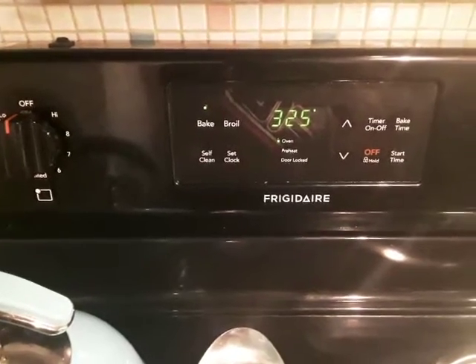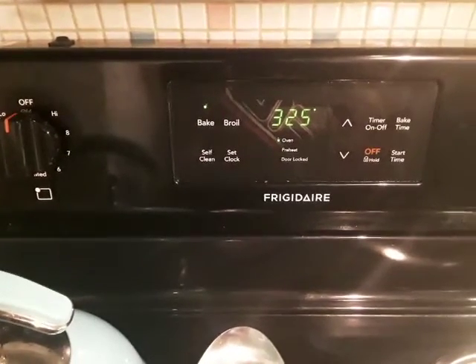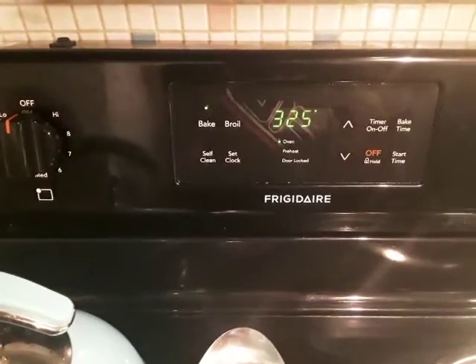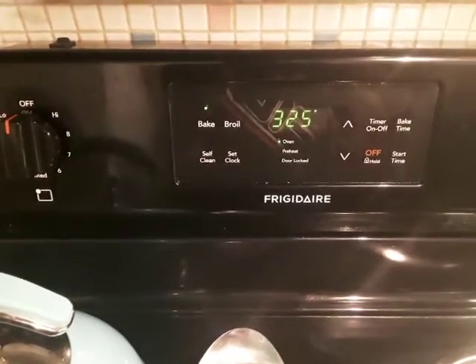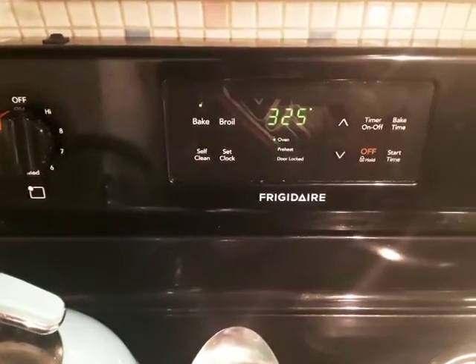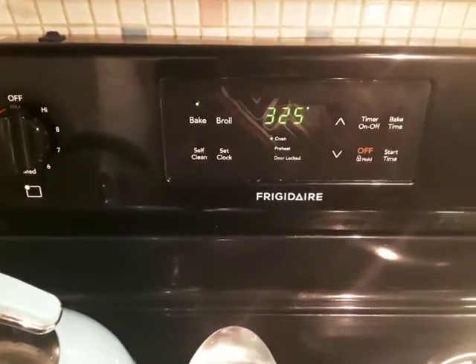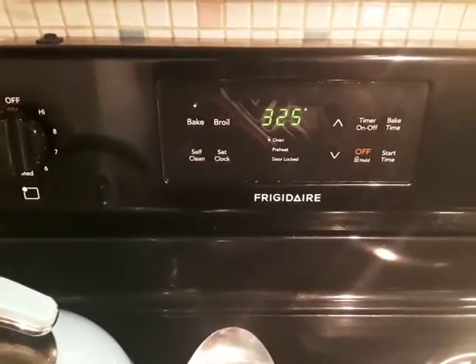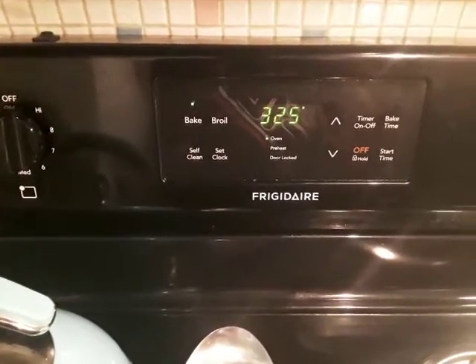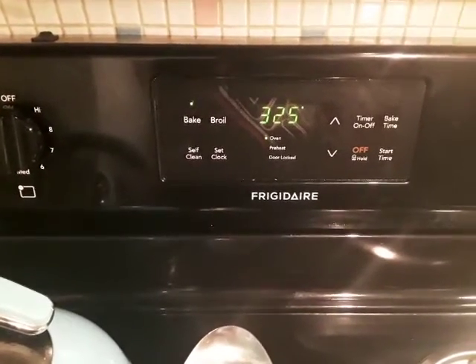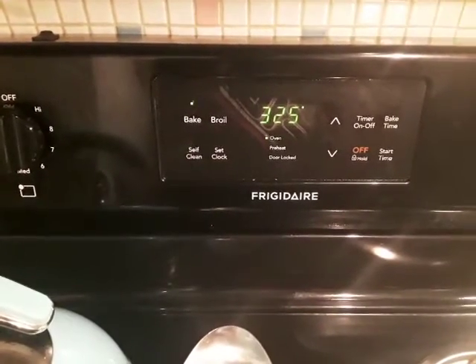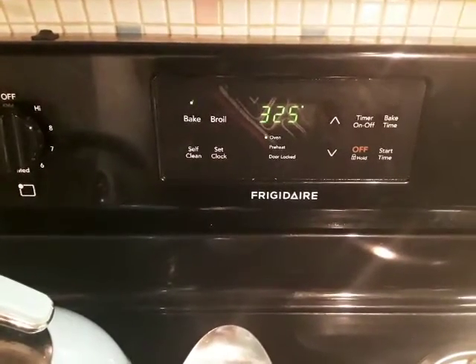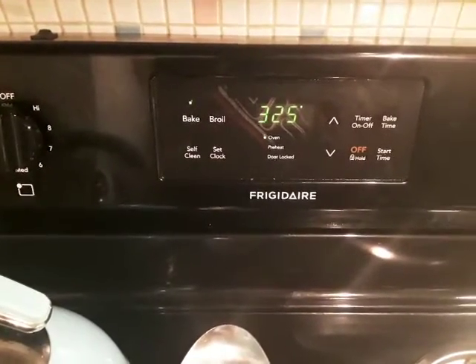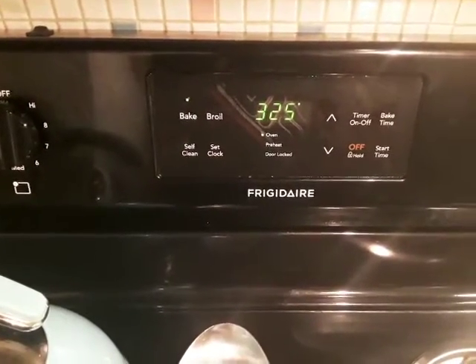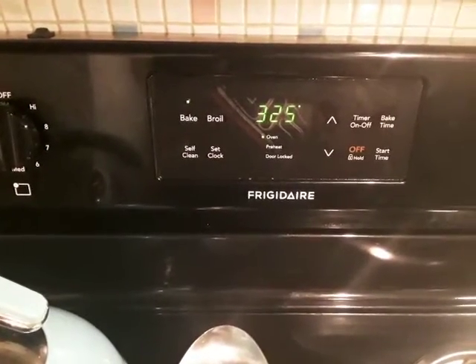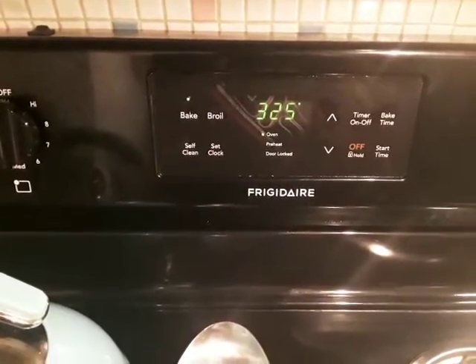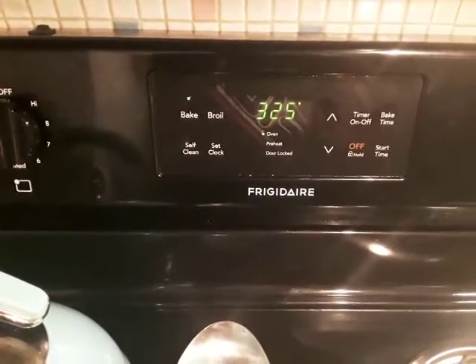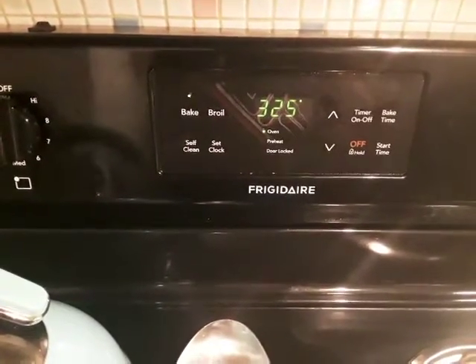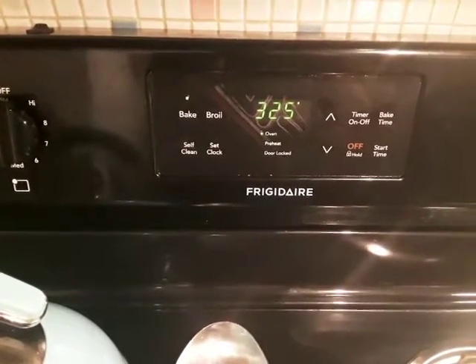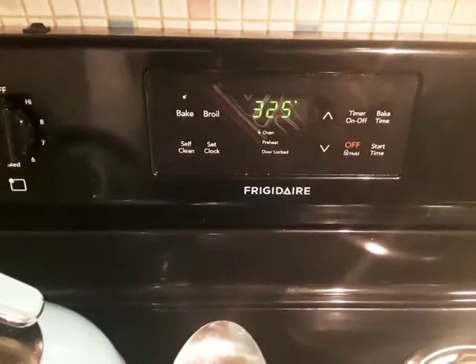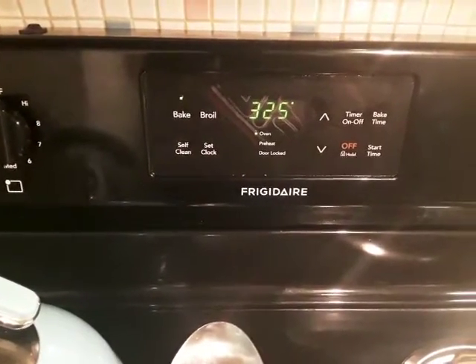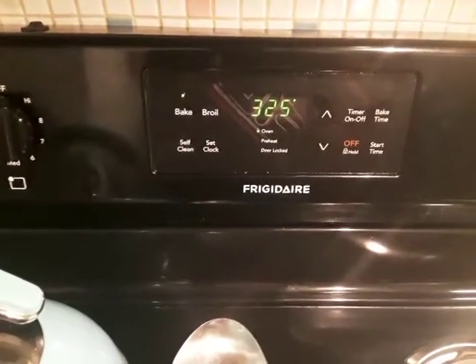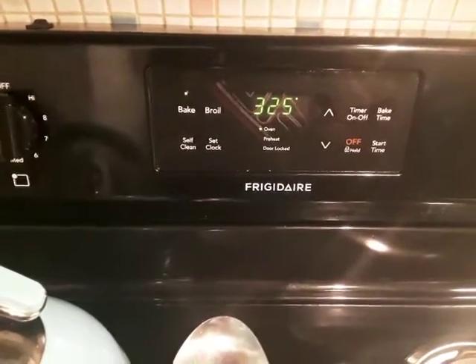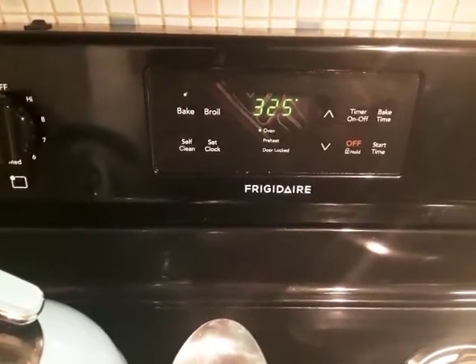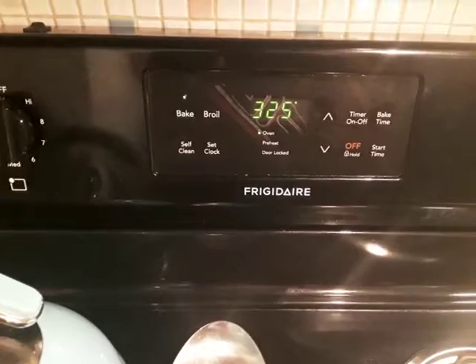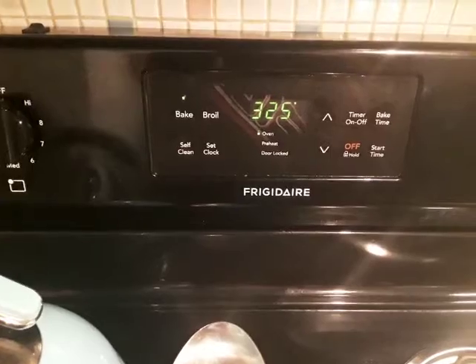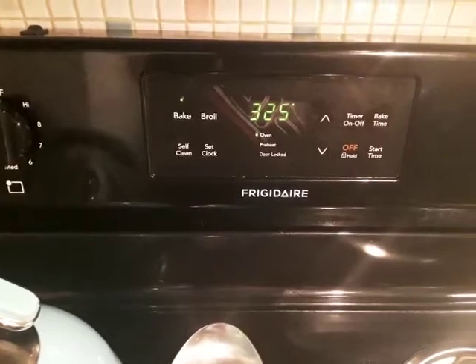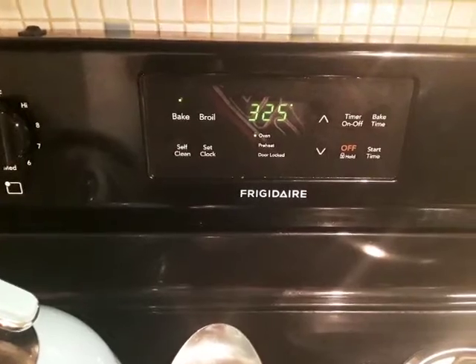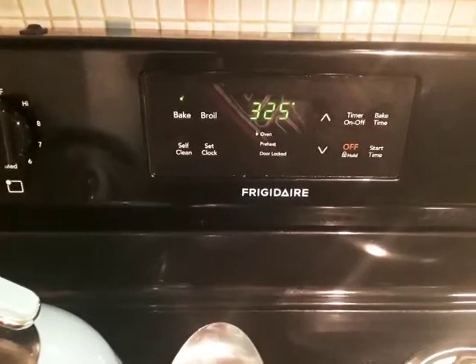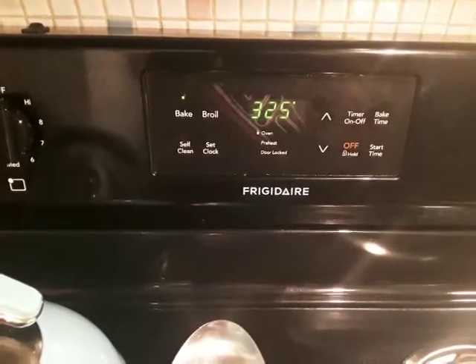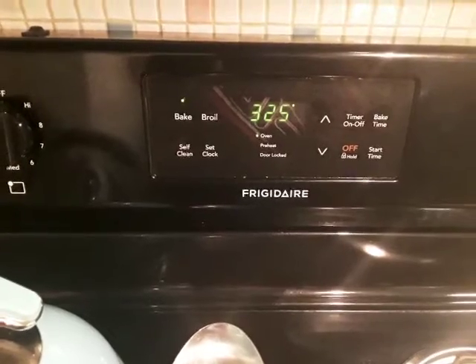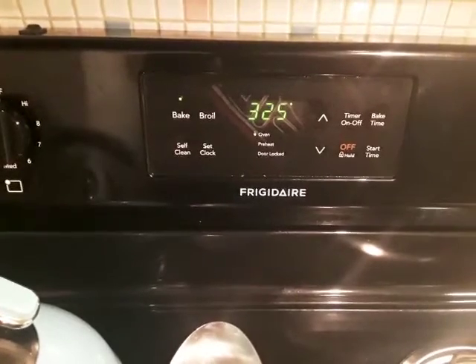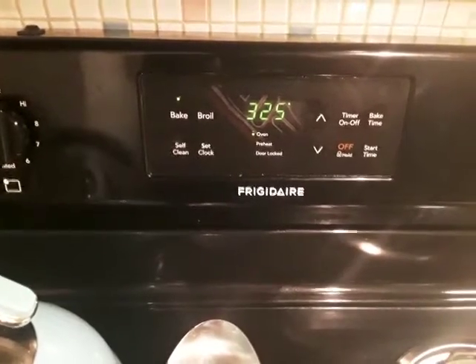Make sure you have your oven set at 325 degrees. It will take an hour for it to get done.